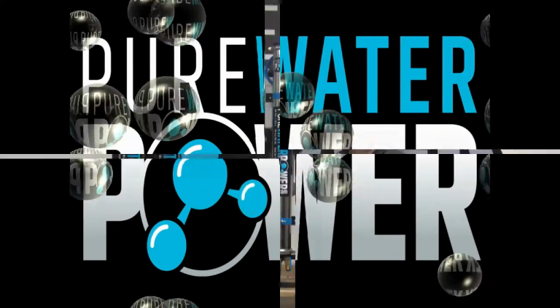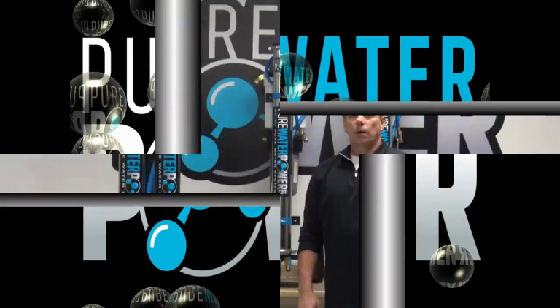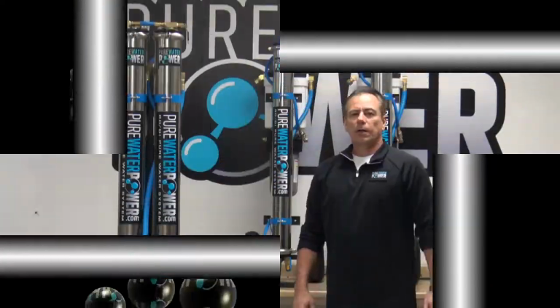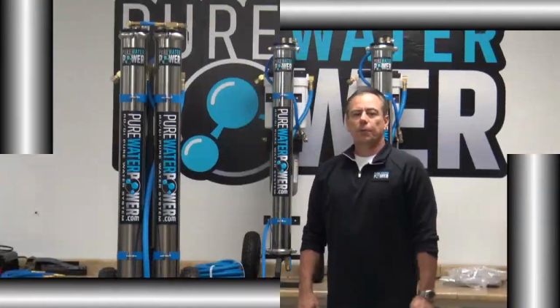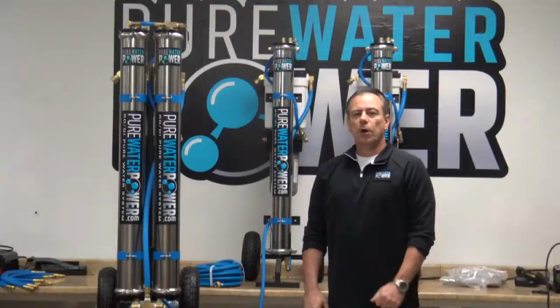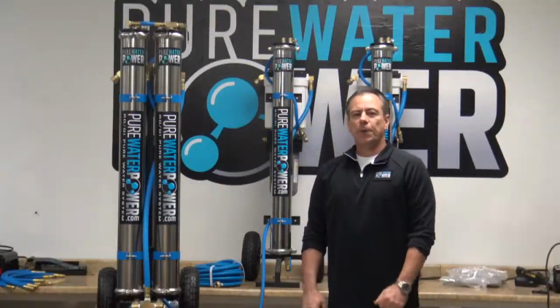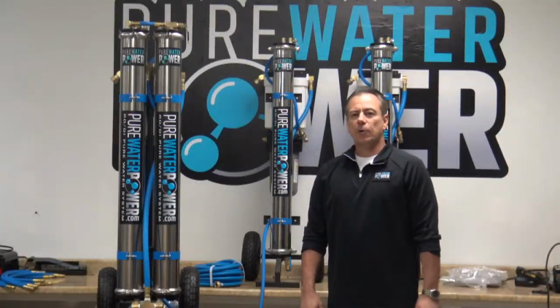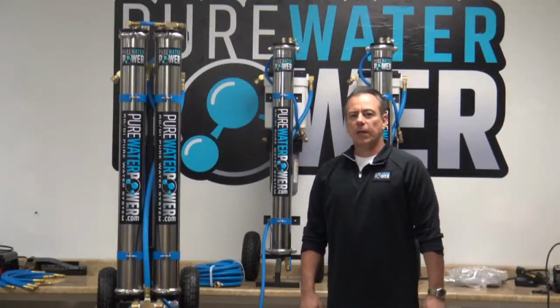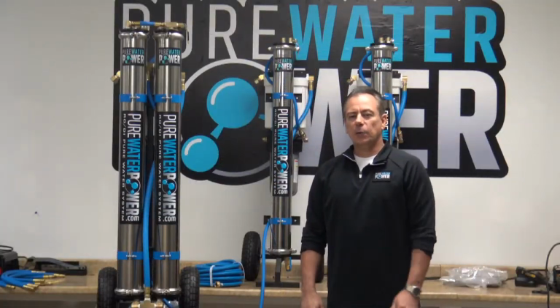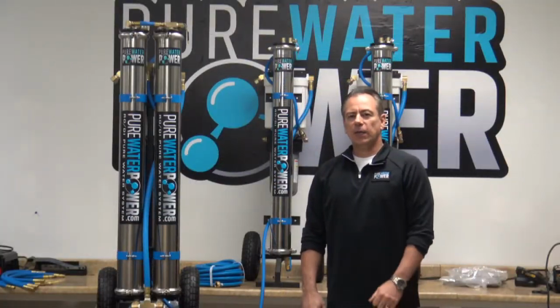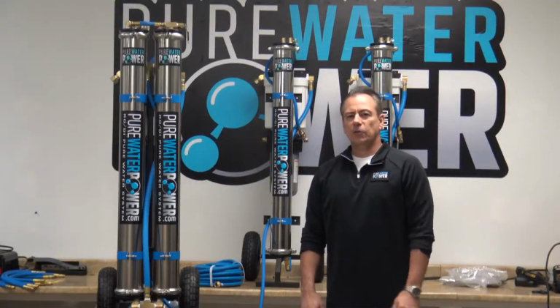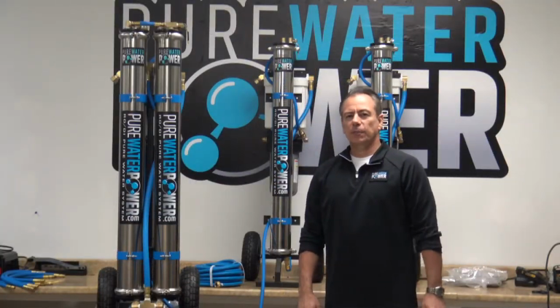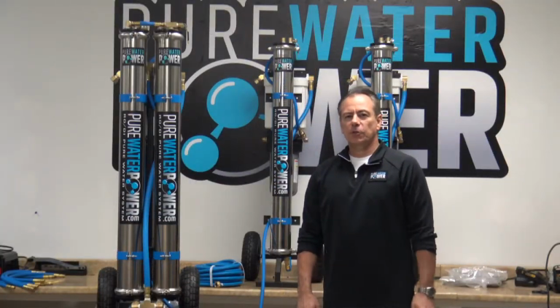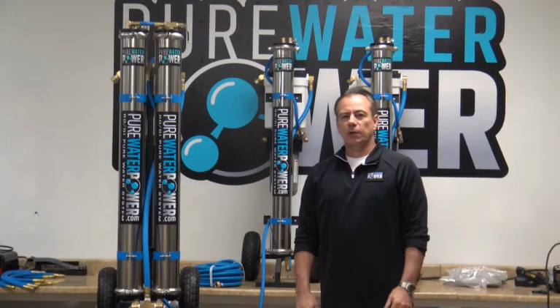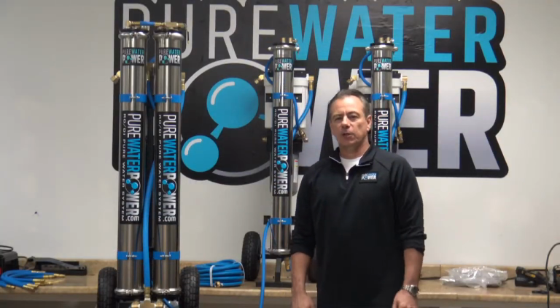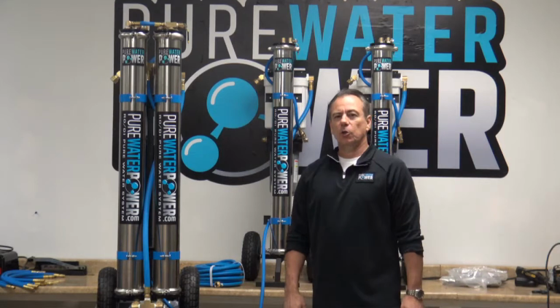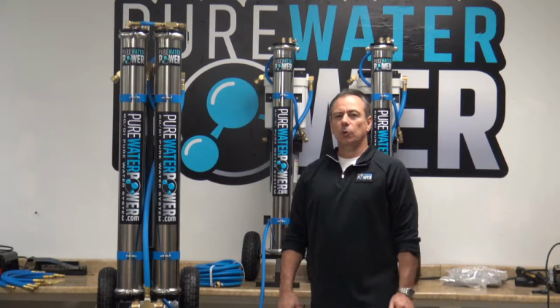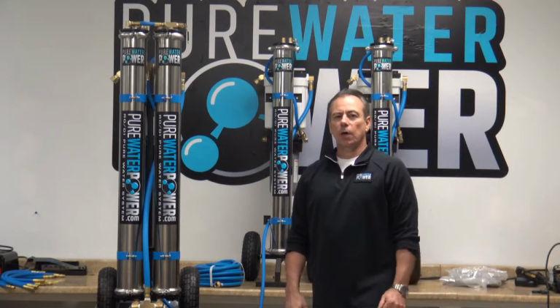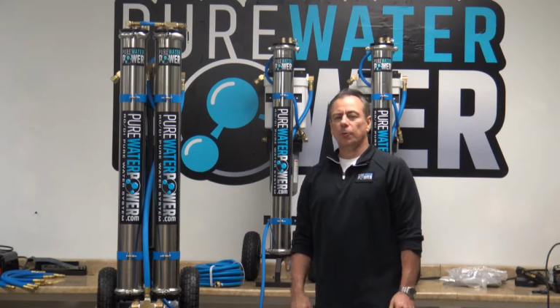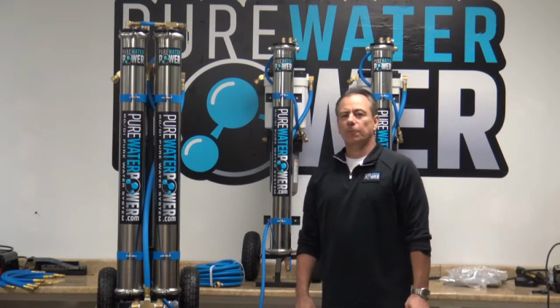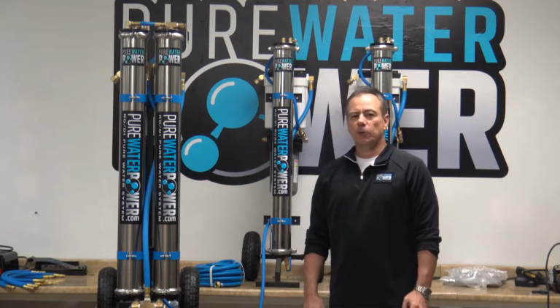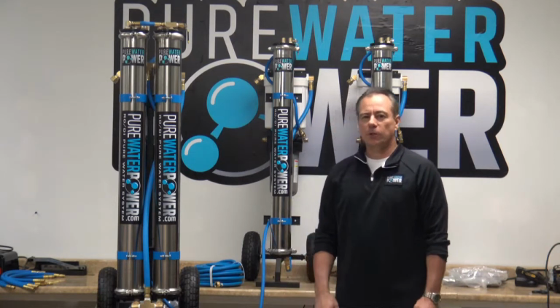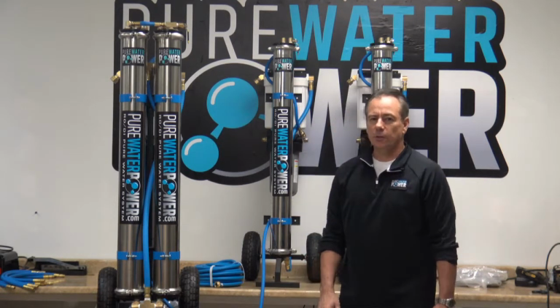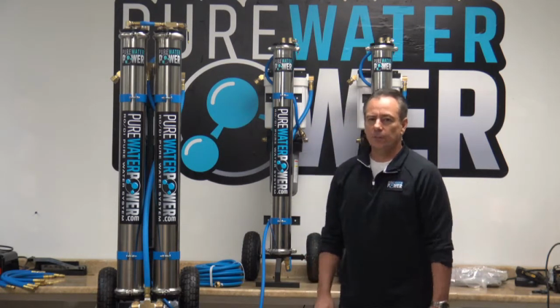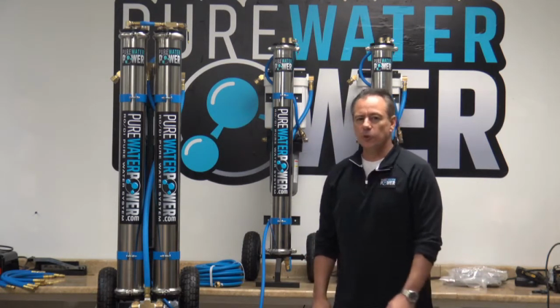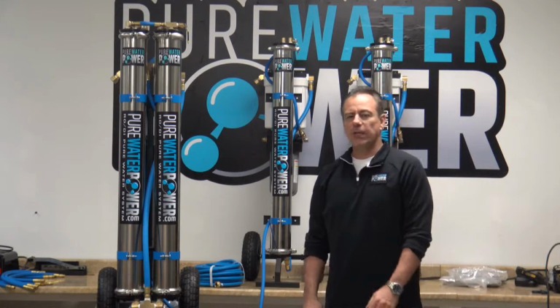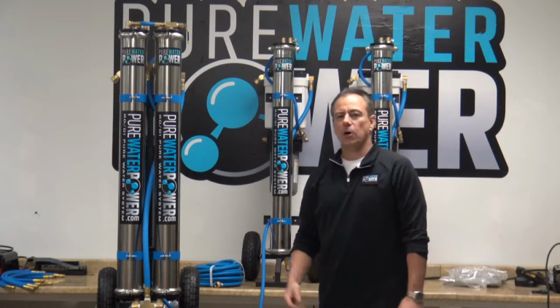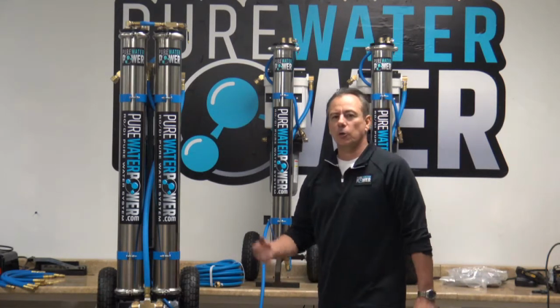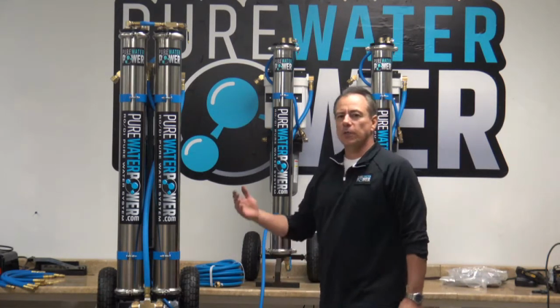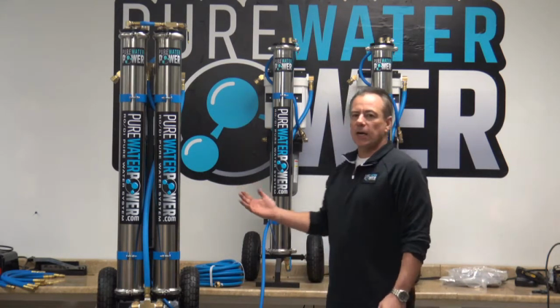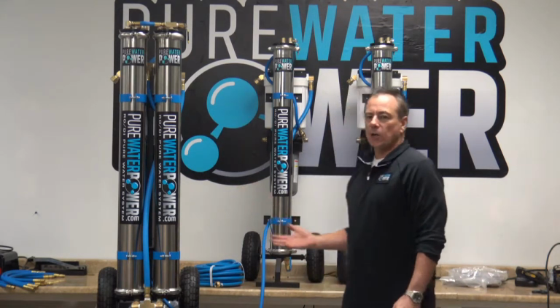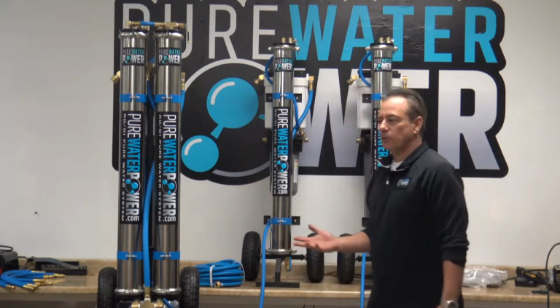Hi, I'm Pure Water Power and I would like to demonstrate the new upgraded versions of the four stage RO DI carts.